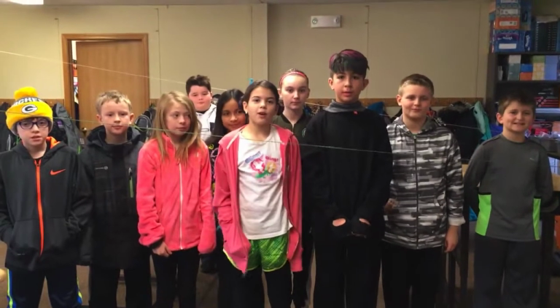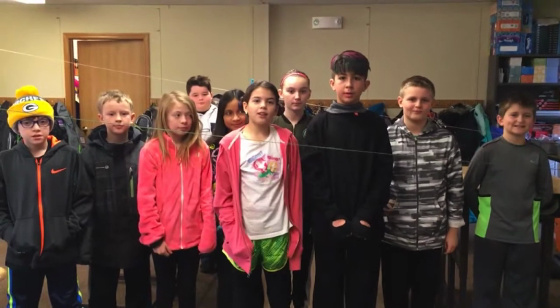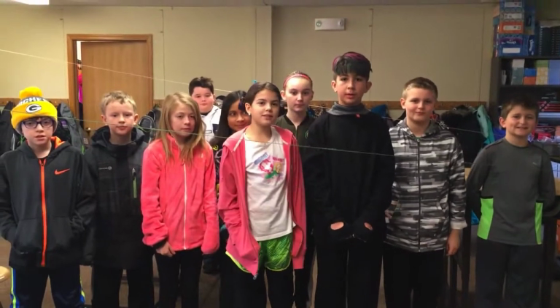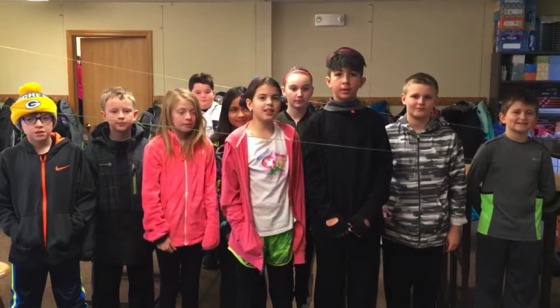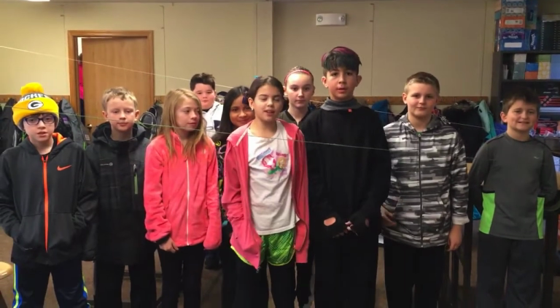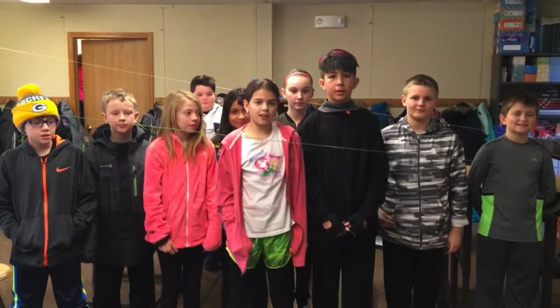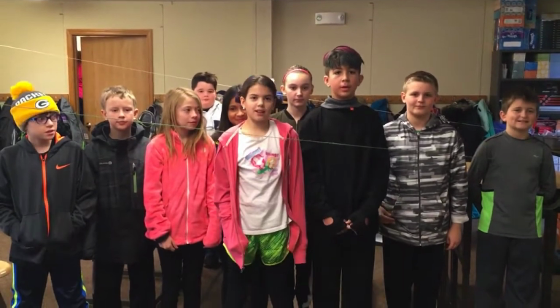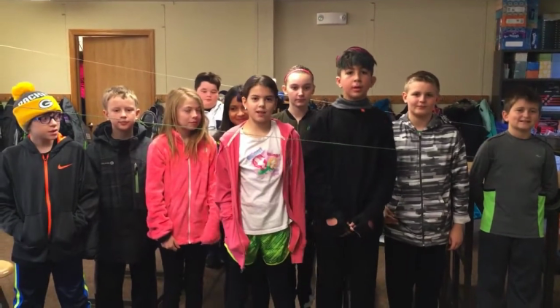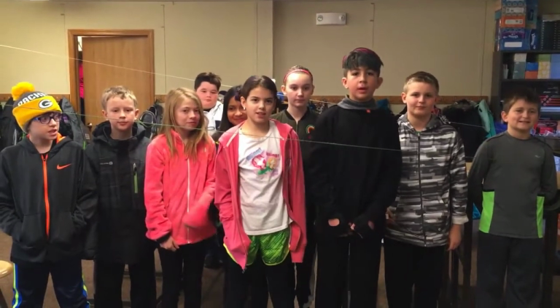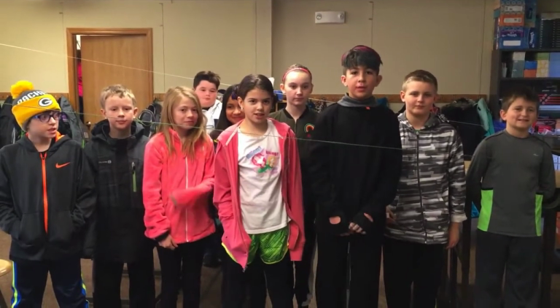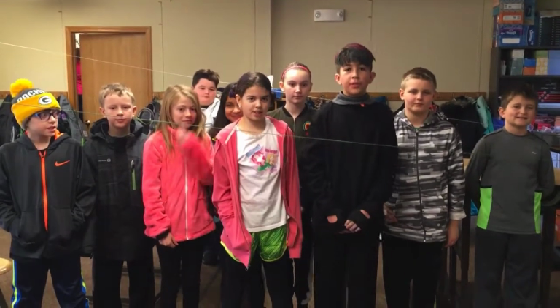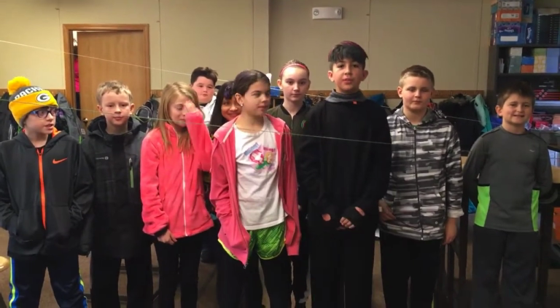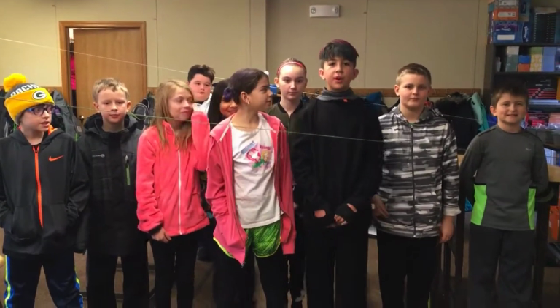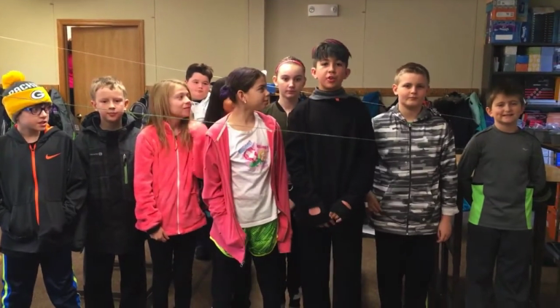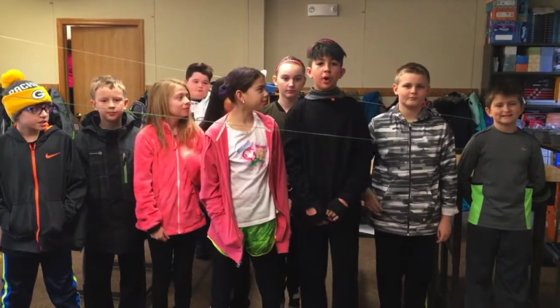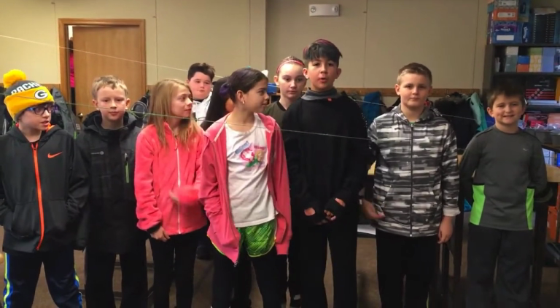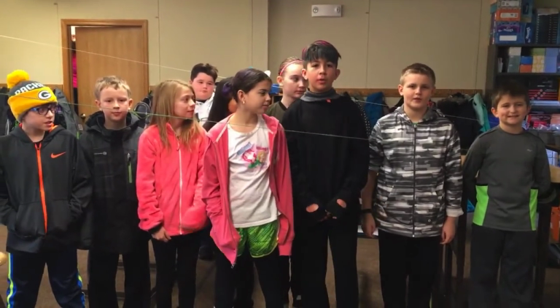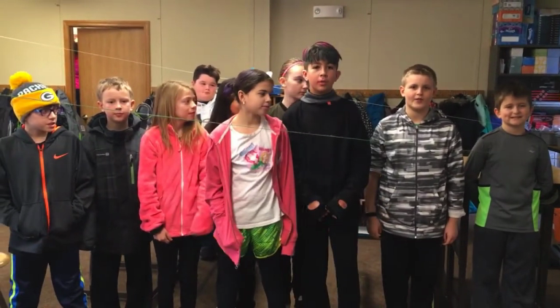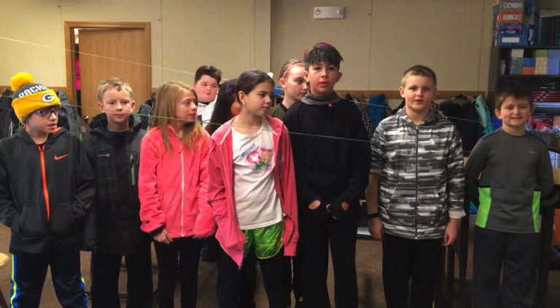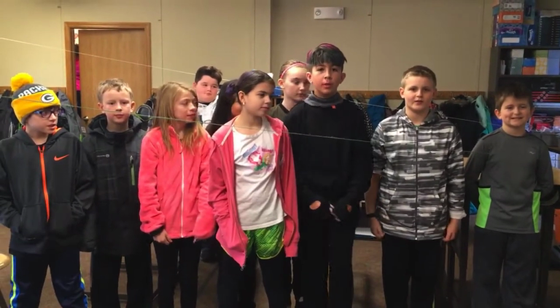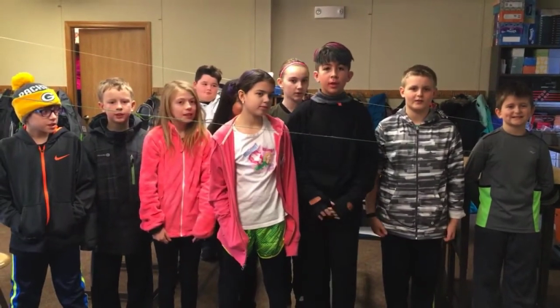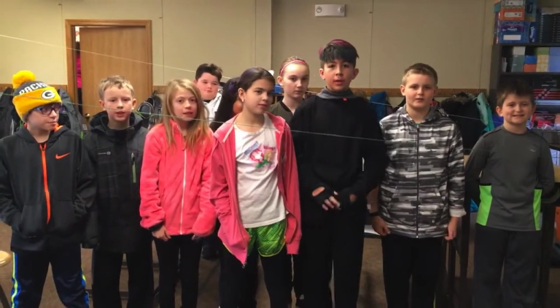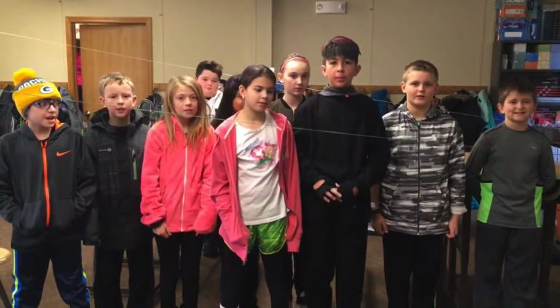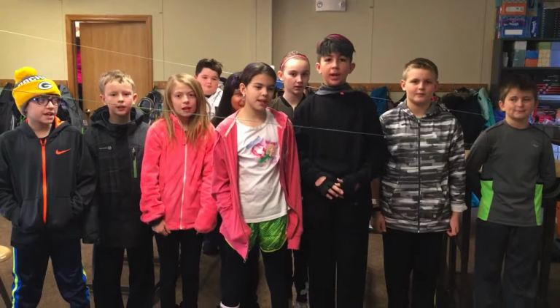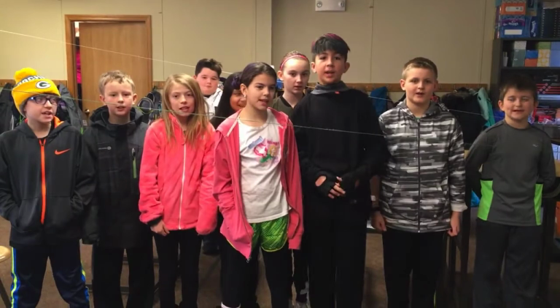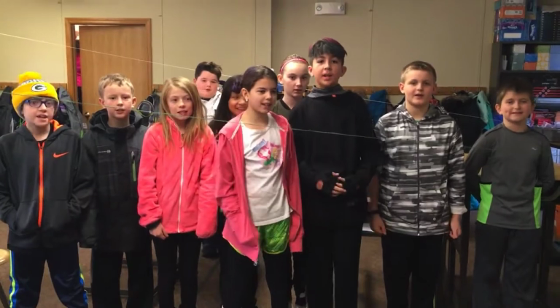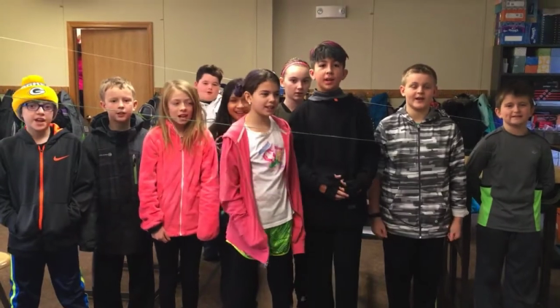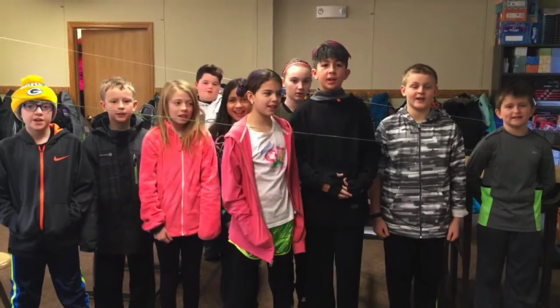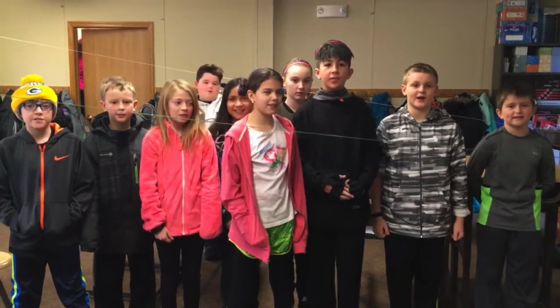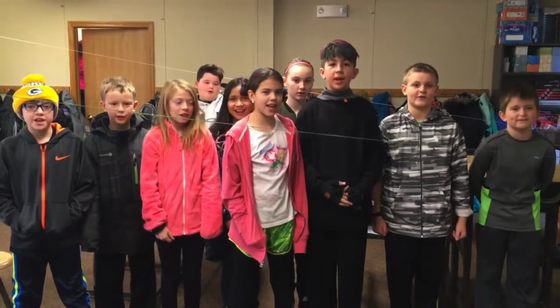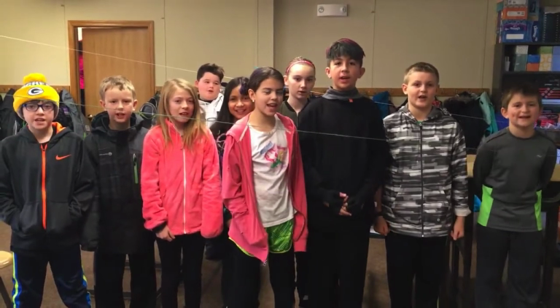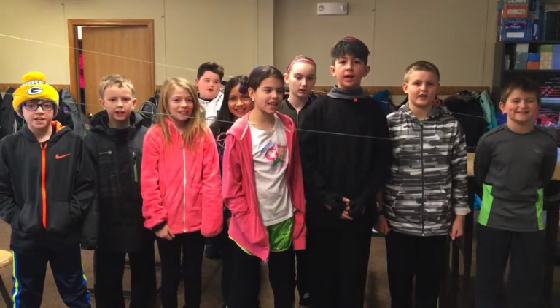Welcome to Garner Elementary. This is our show. Think. Make. Innovate.